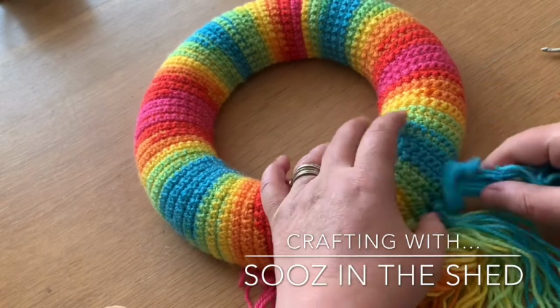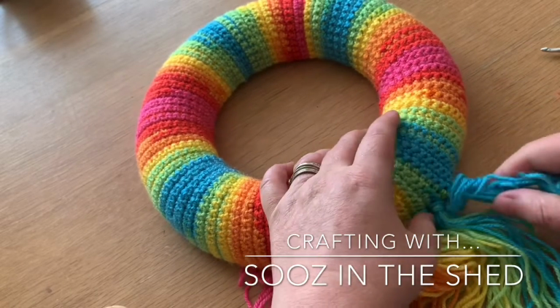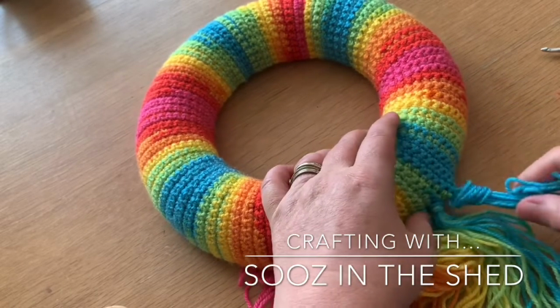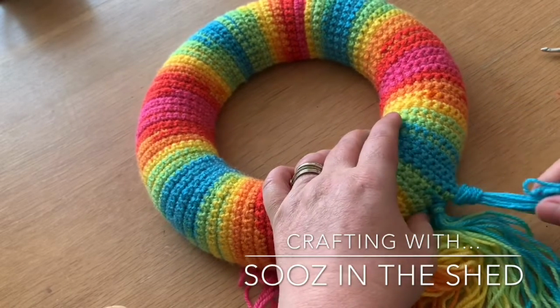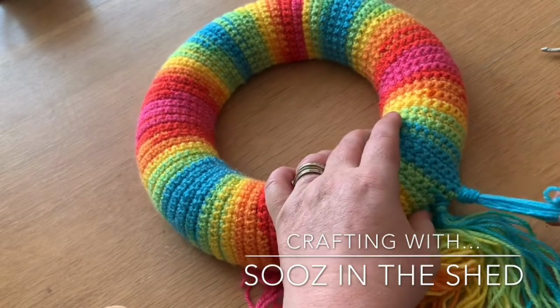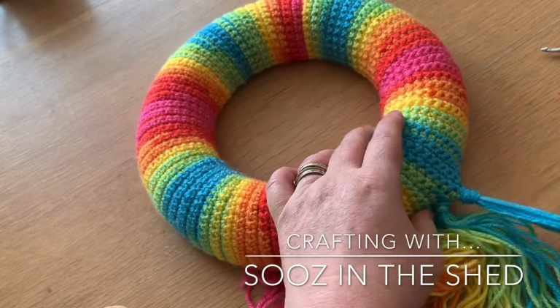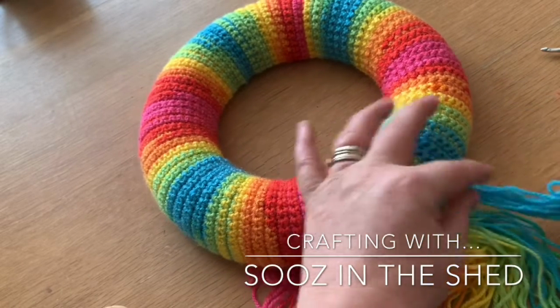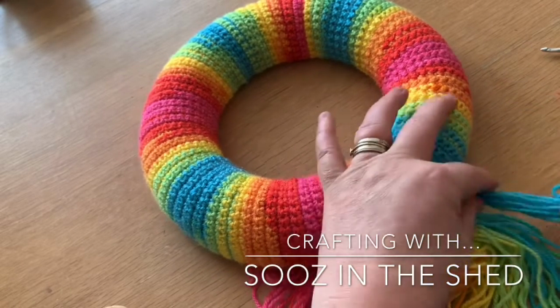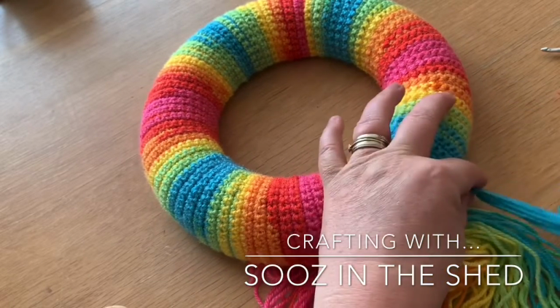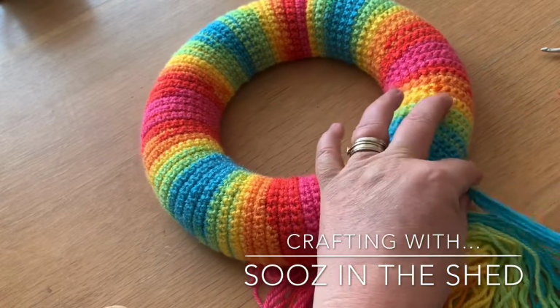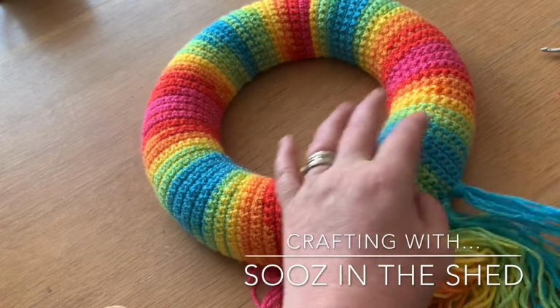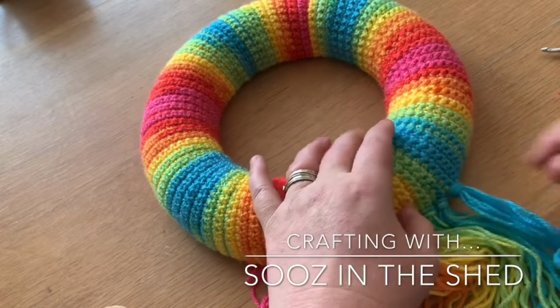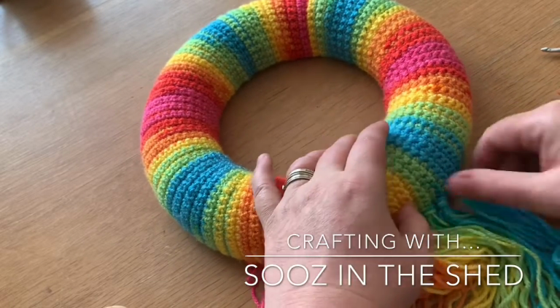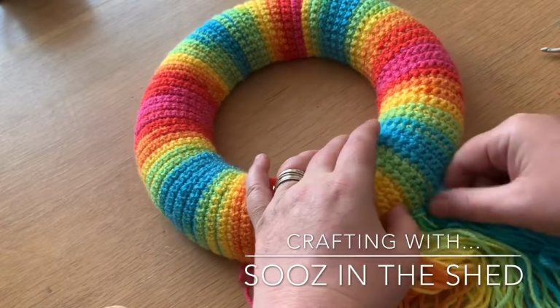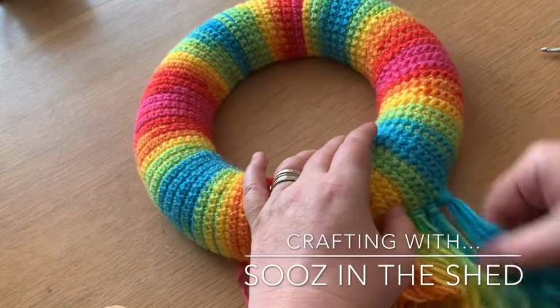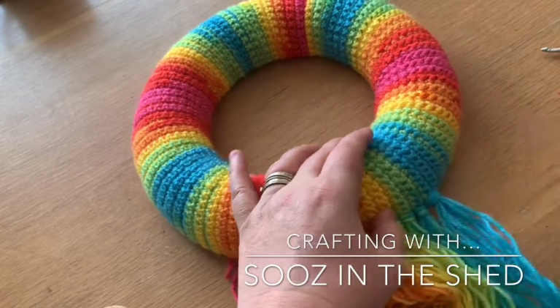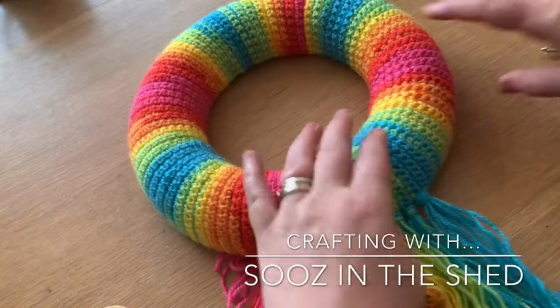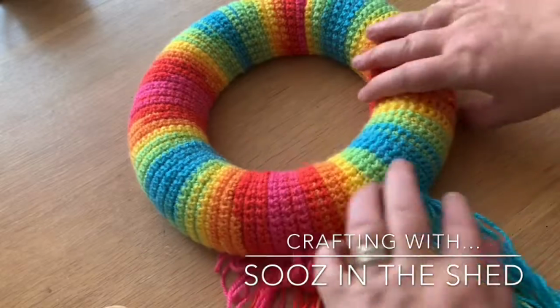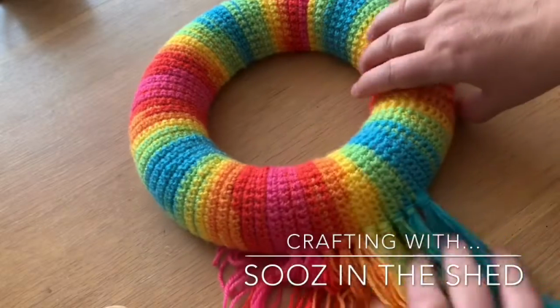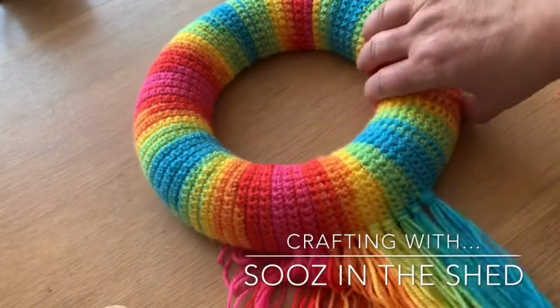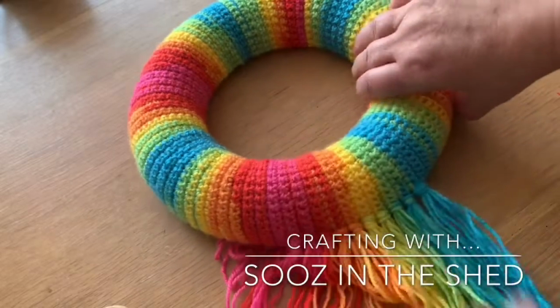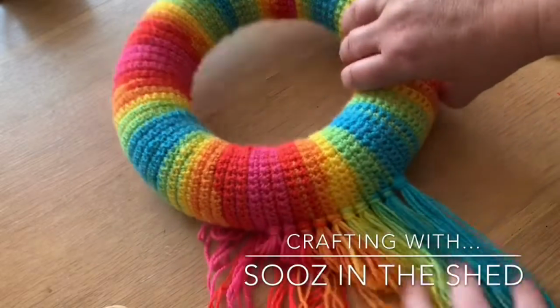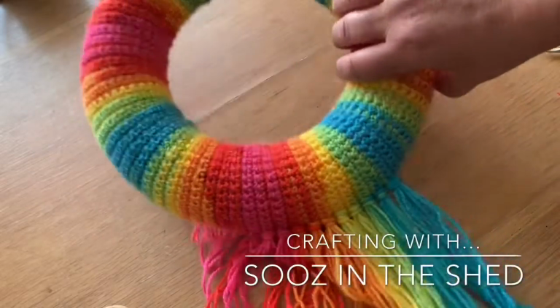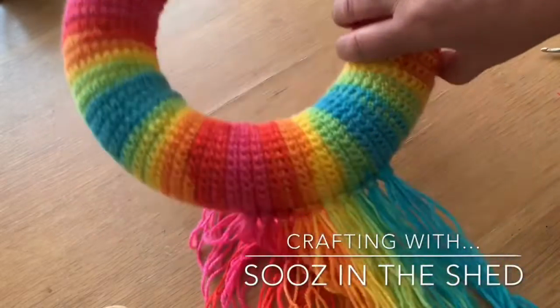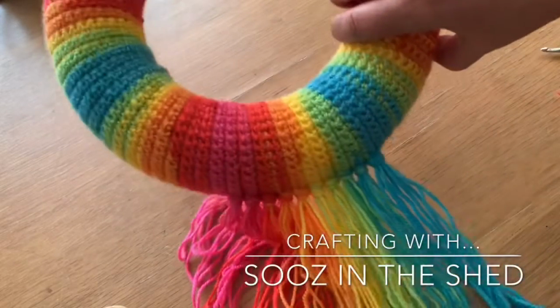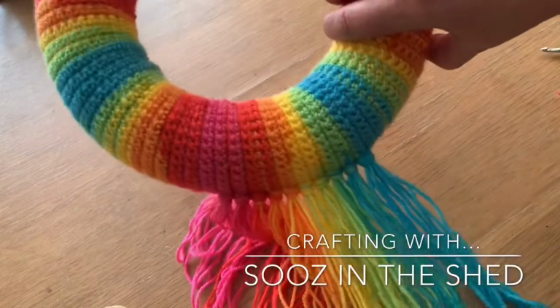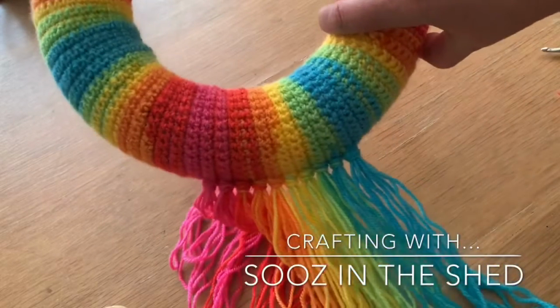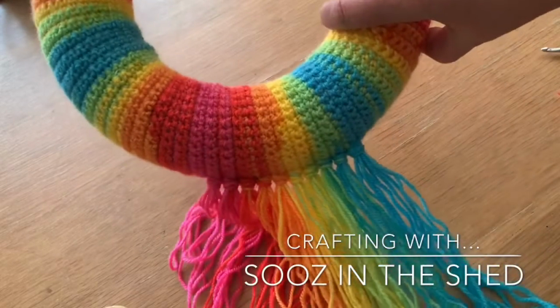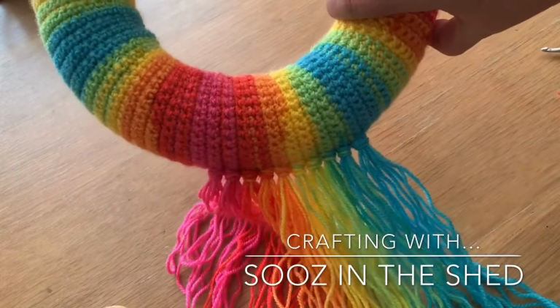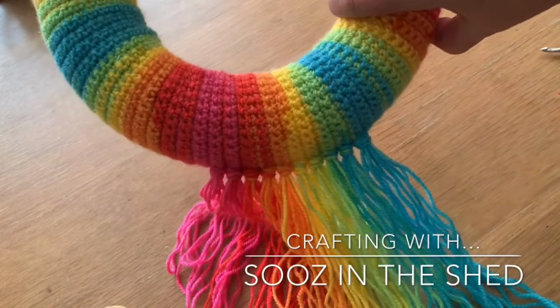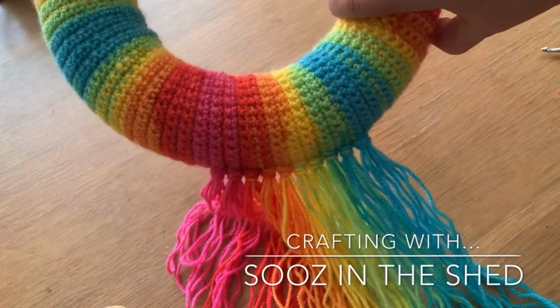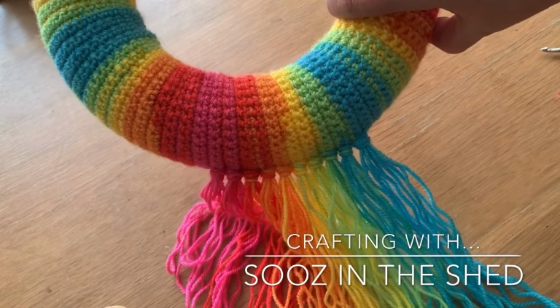I'm just going to give it a little pull, neaten it up, and there you go — you've added another tassel.